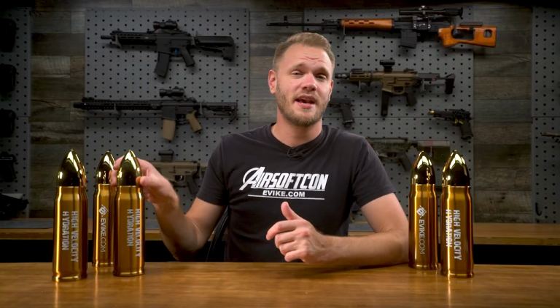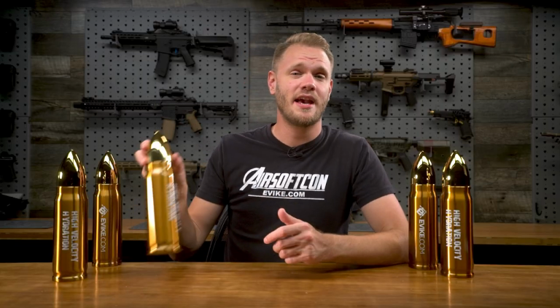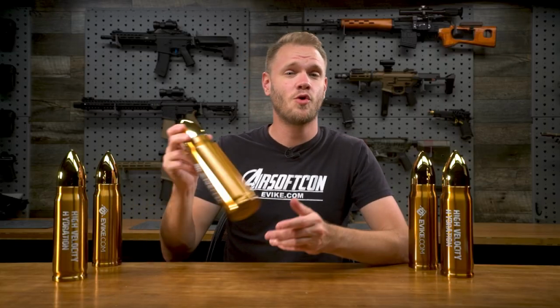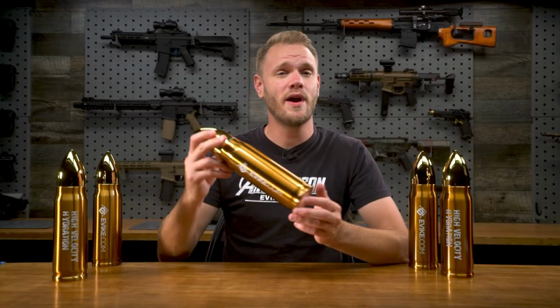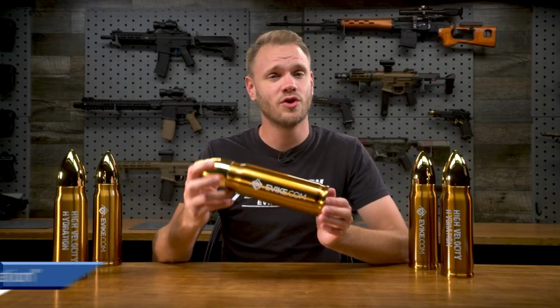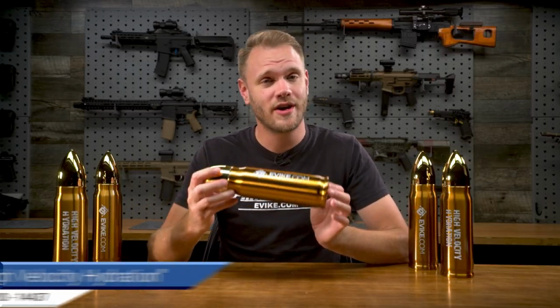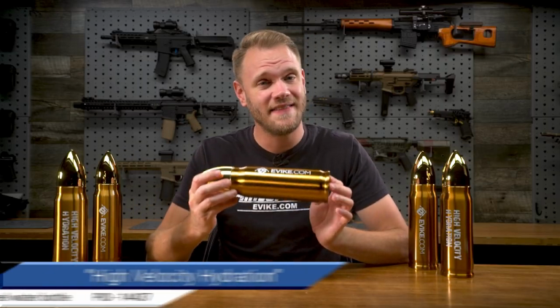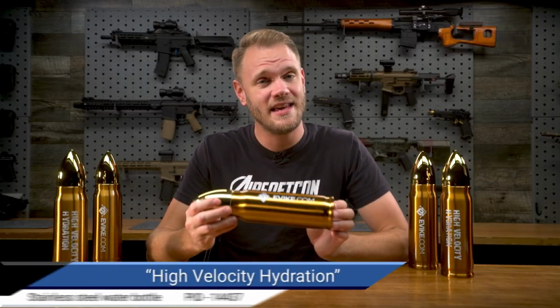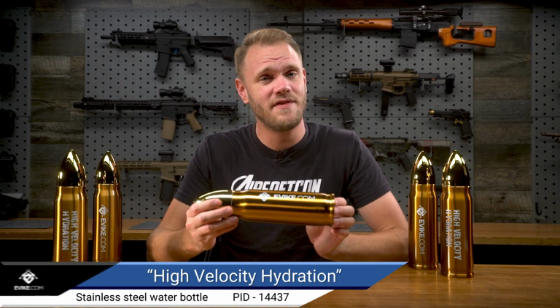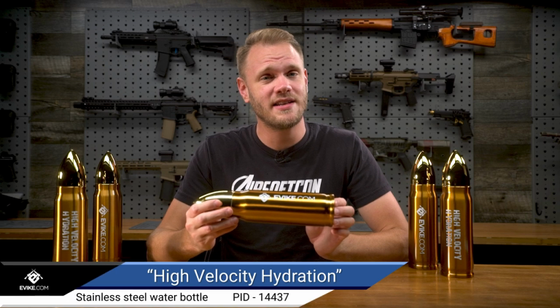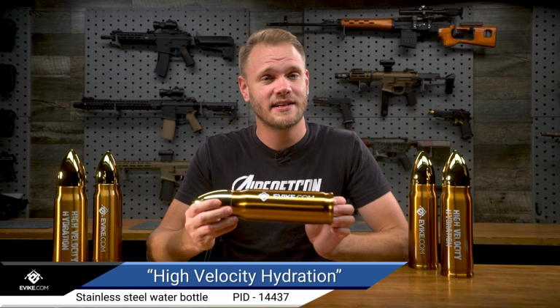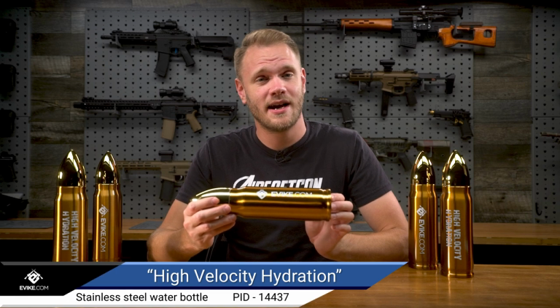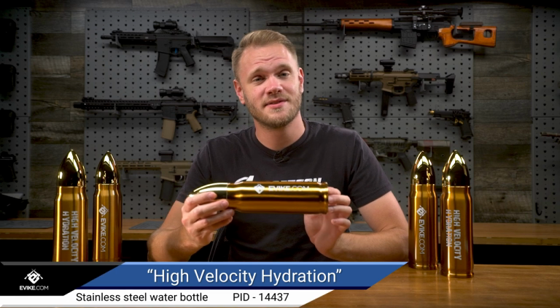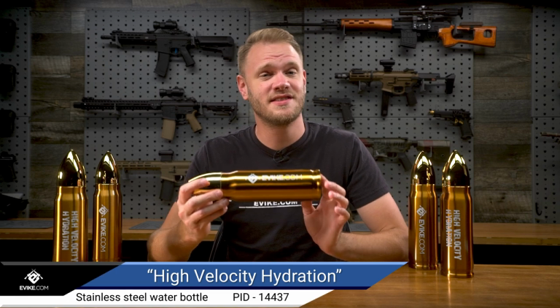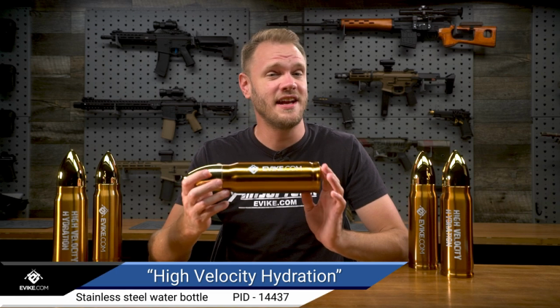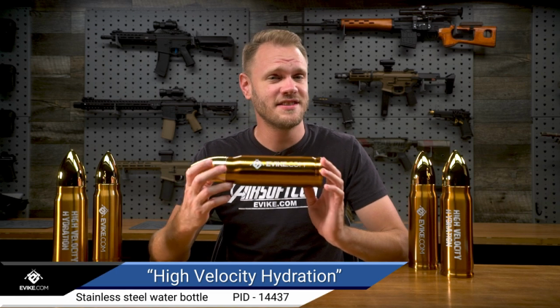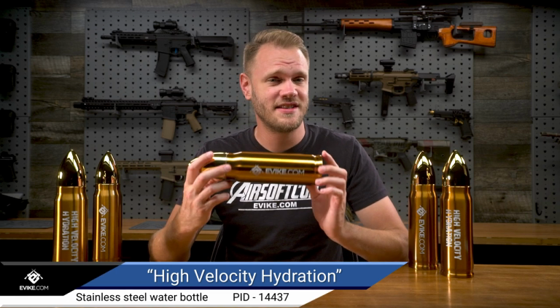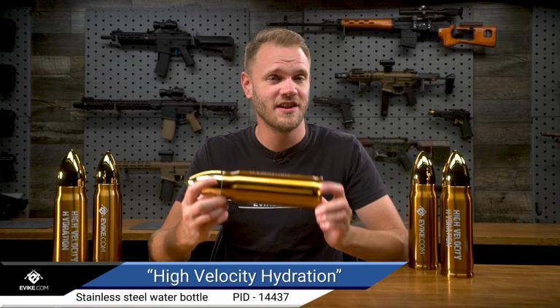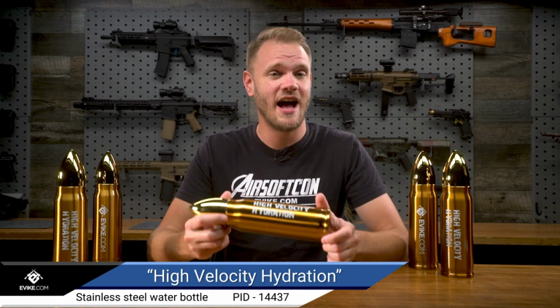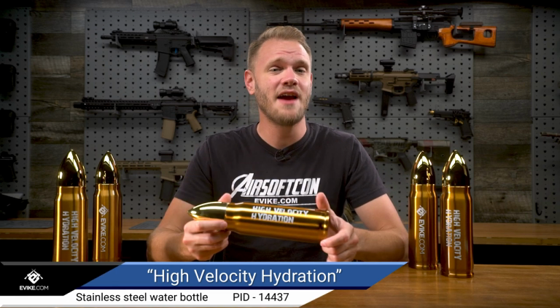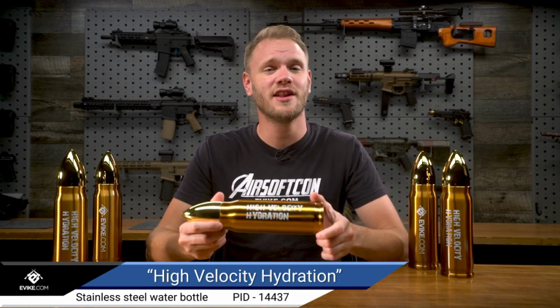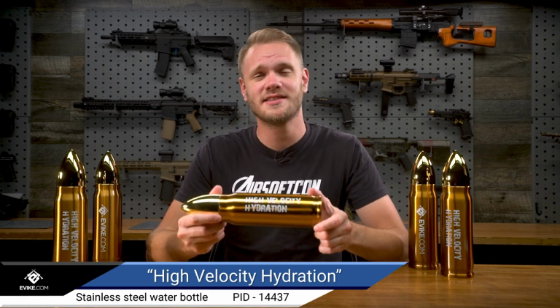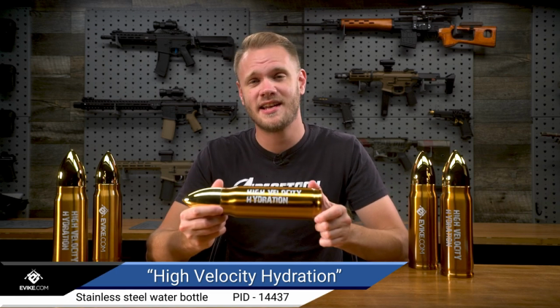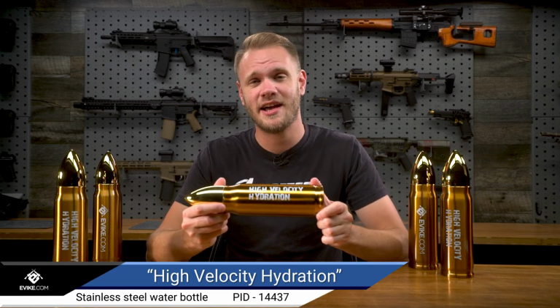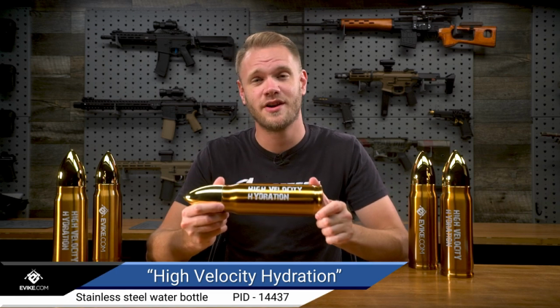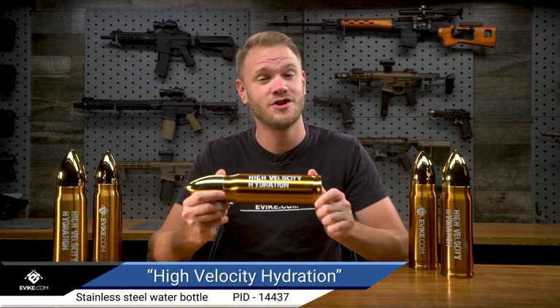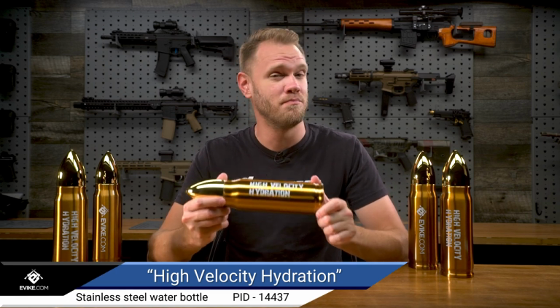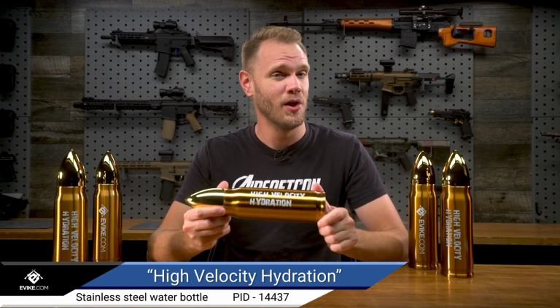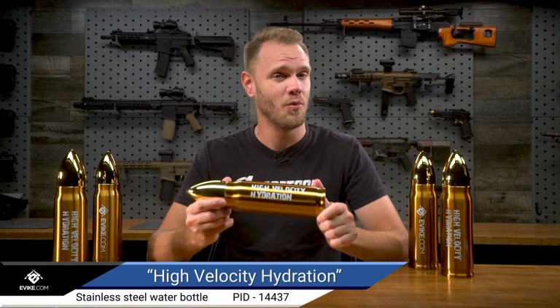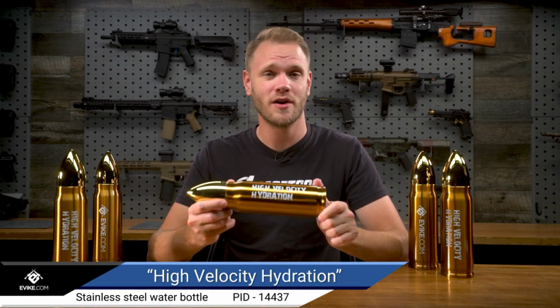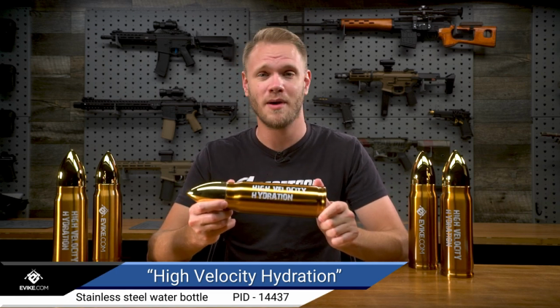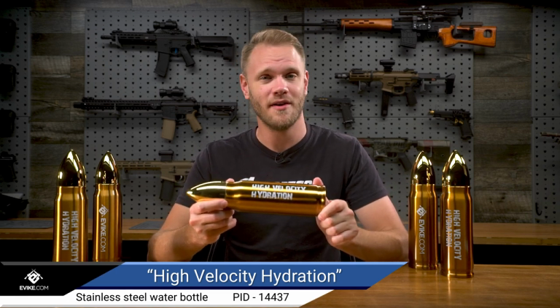In this video, we're taking a quick look at the Evic.com Stainless Steel High Velocity Hydration Bullet Water Bottle.